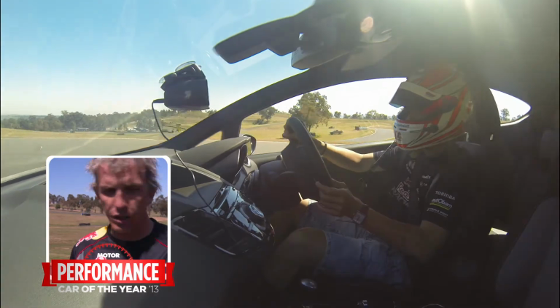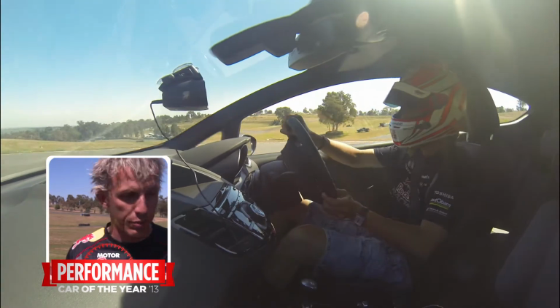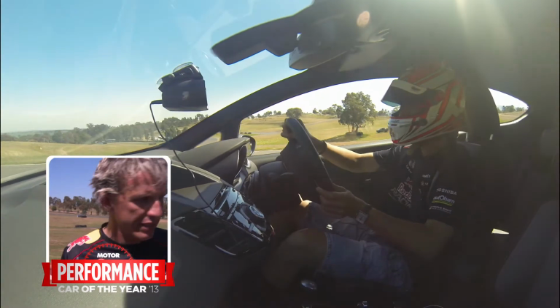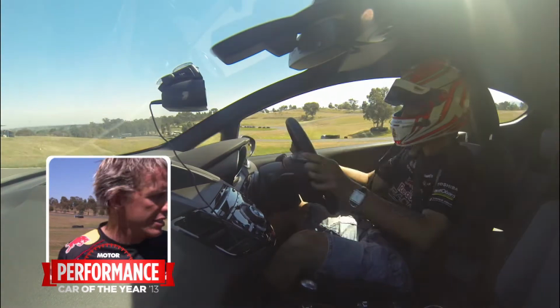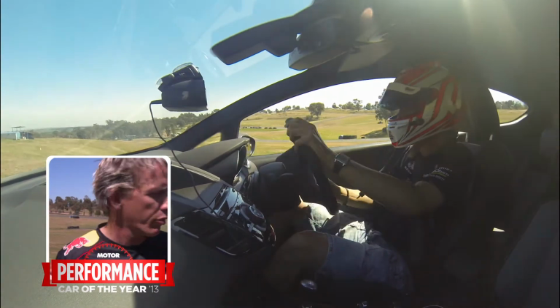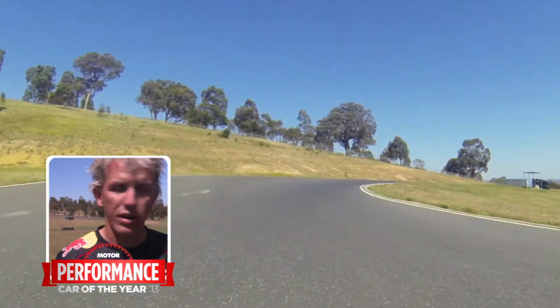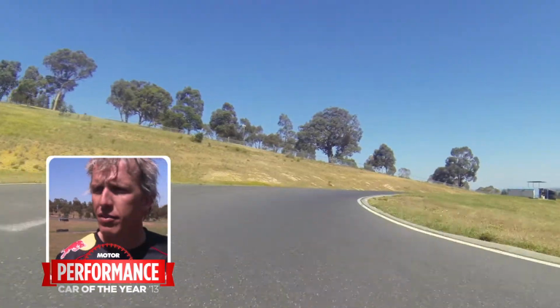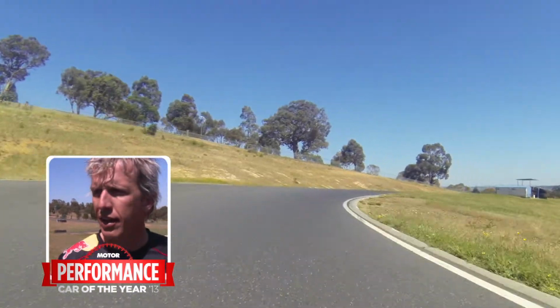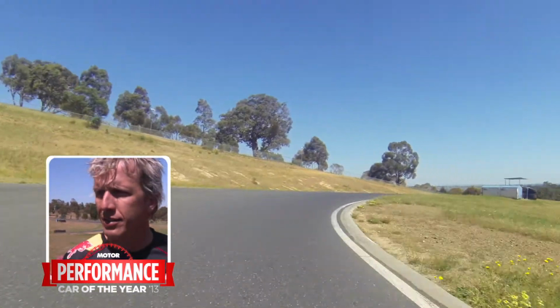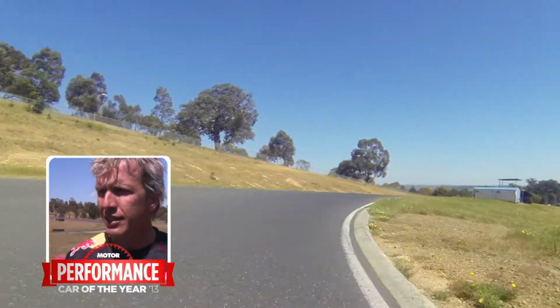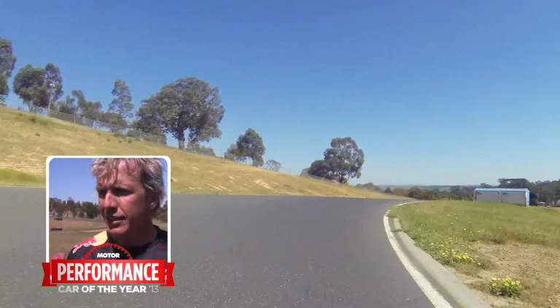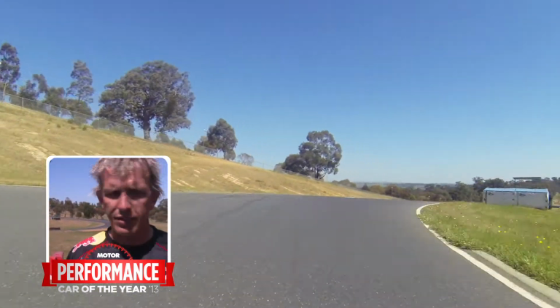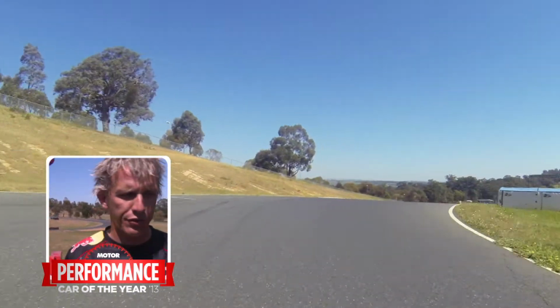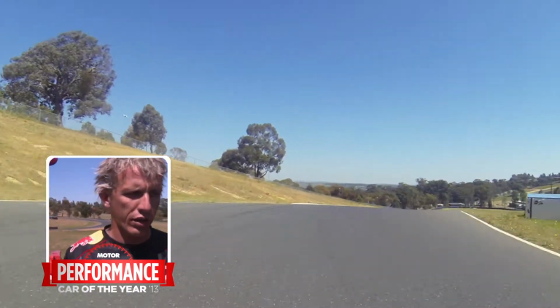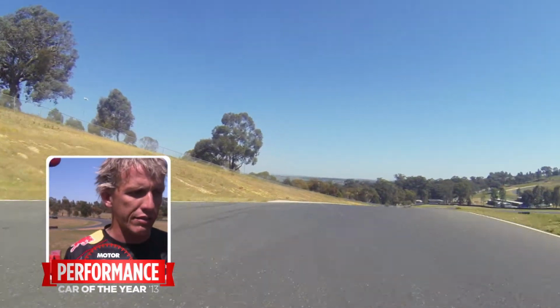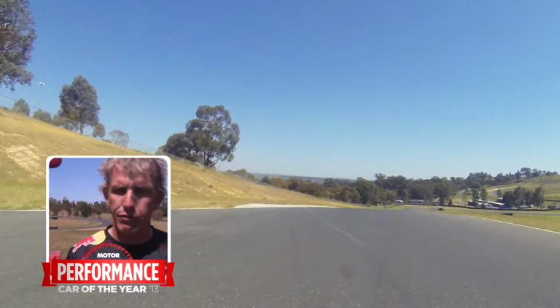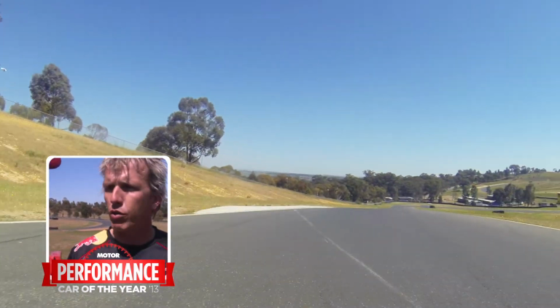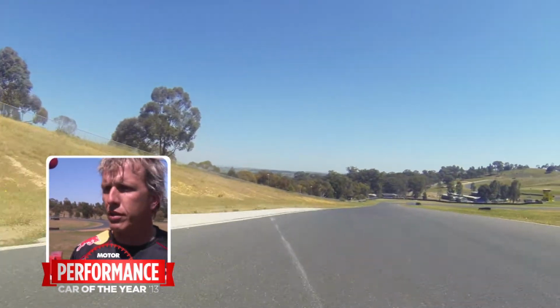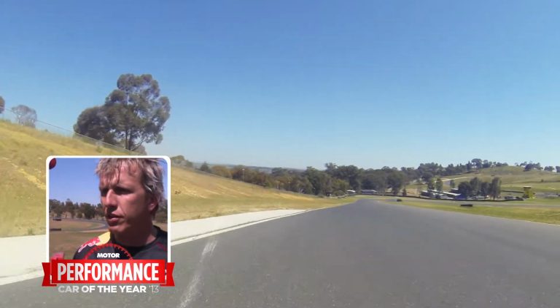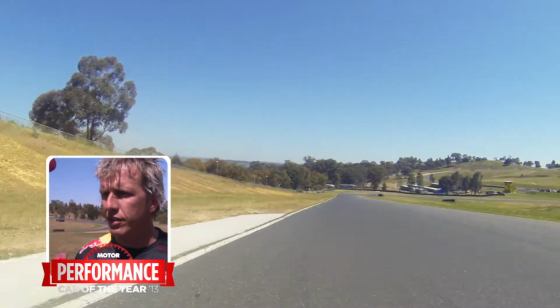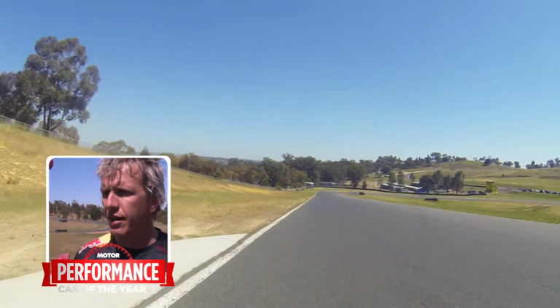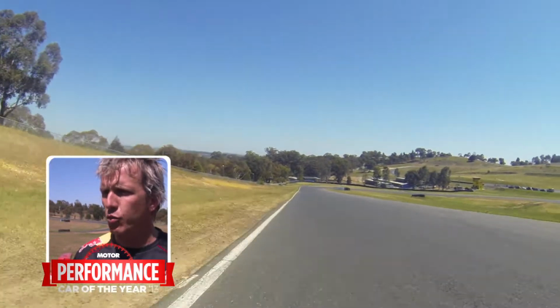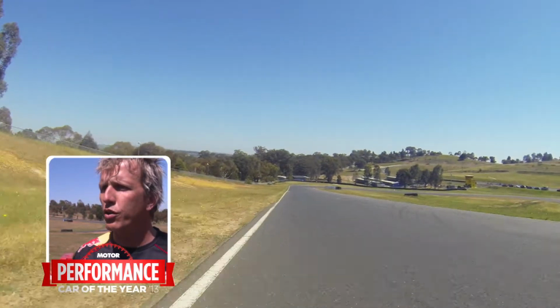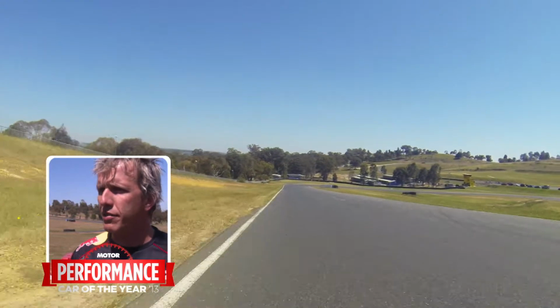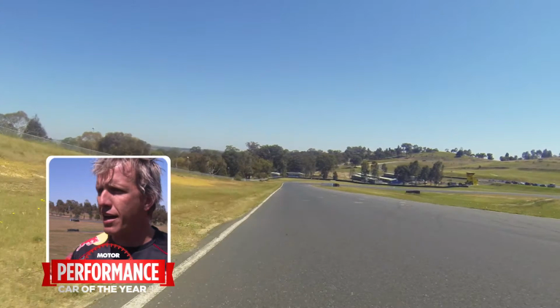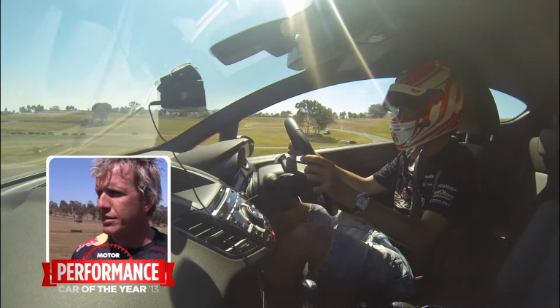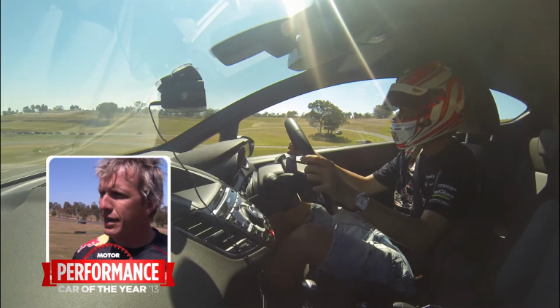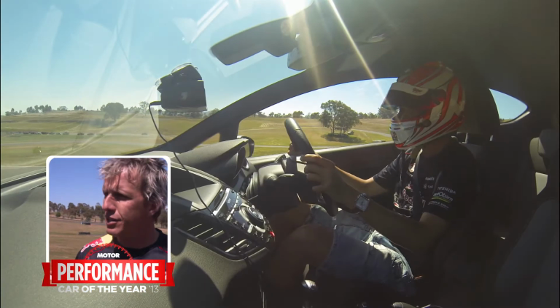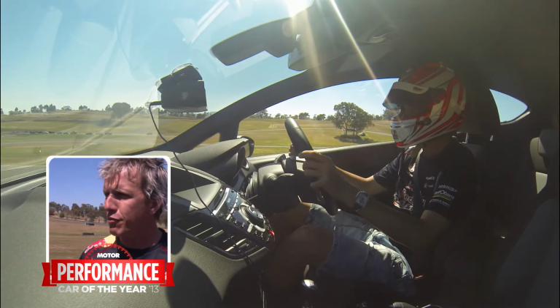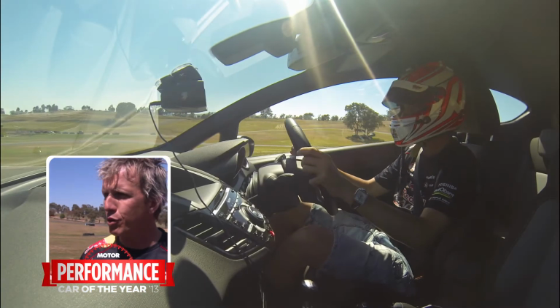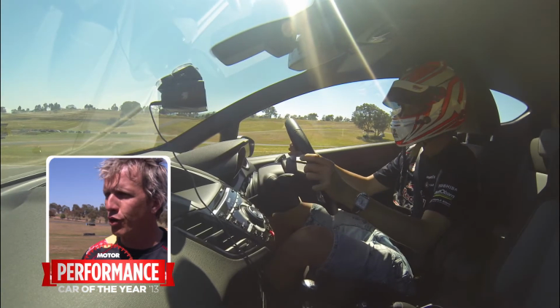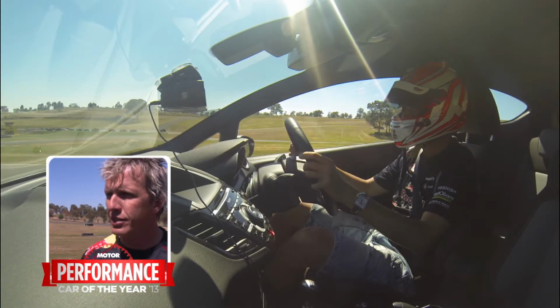The biggest disappointment in this car is it's finally Ford have given us a car that's worthy of the RS badge and they haven't put it on it.